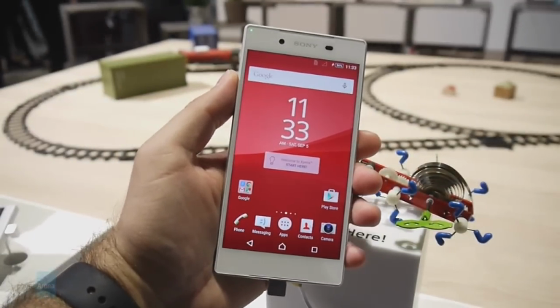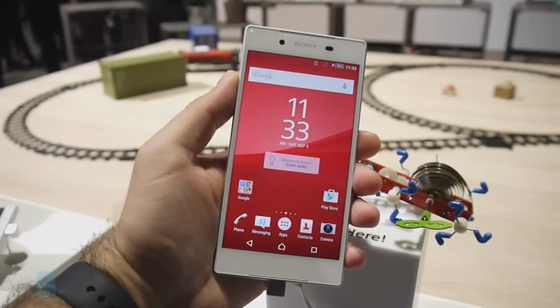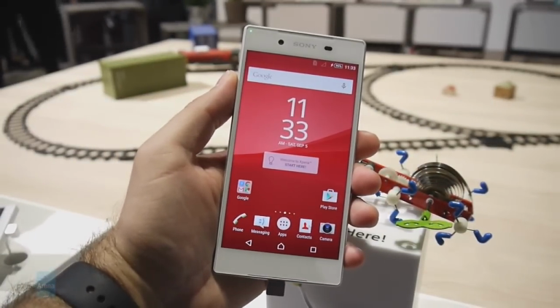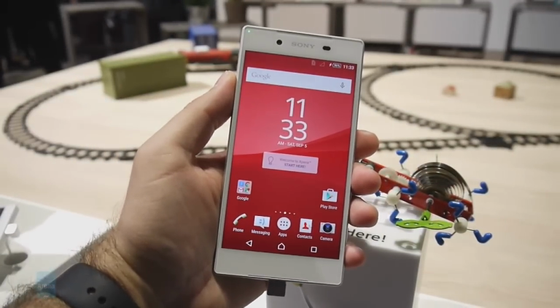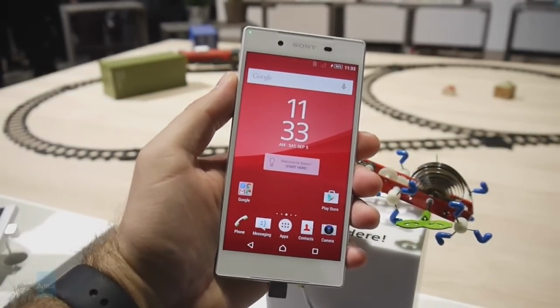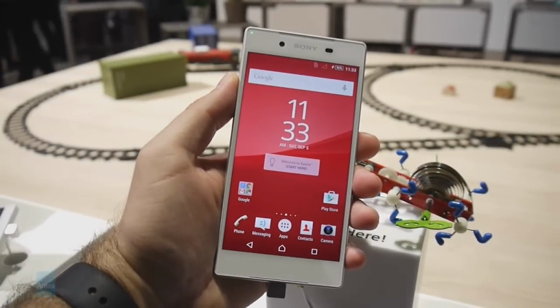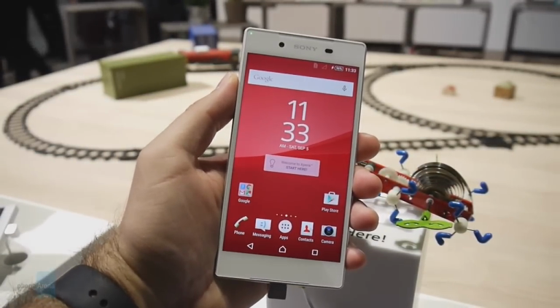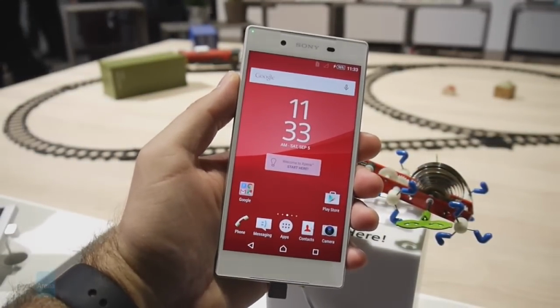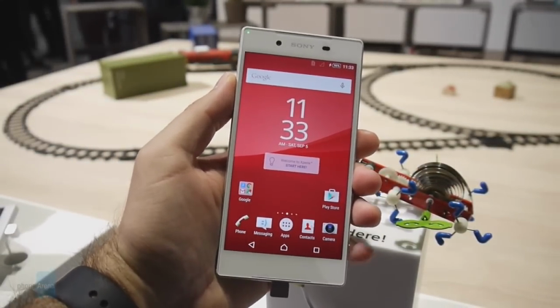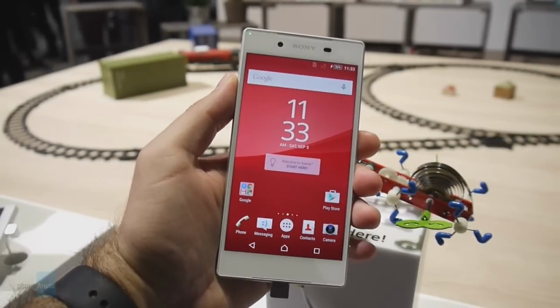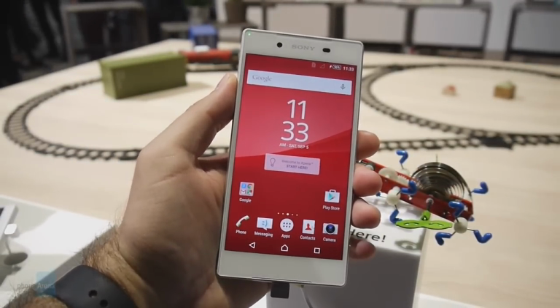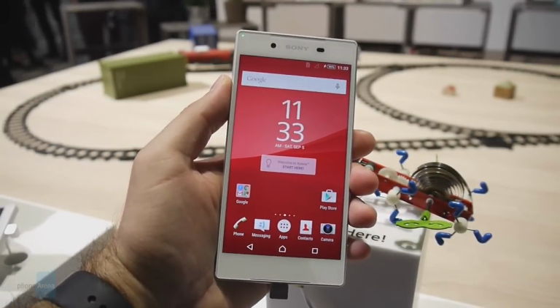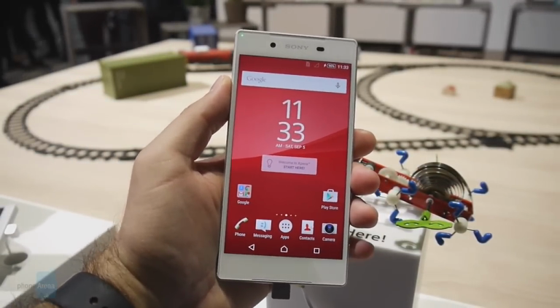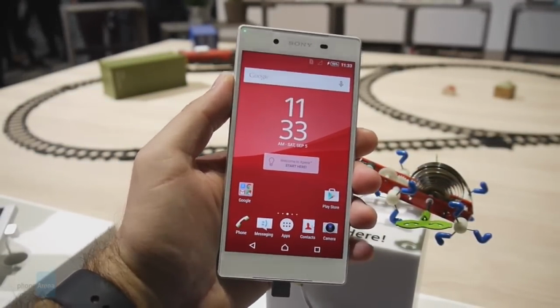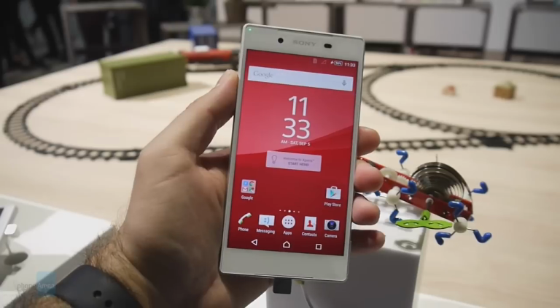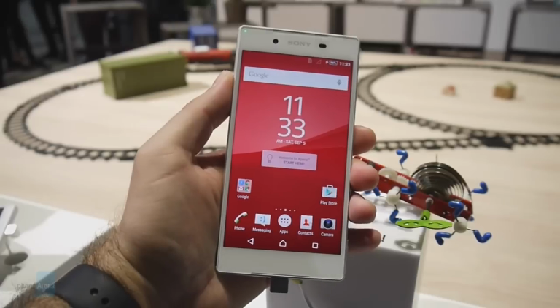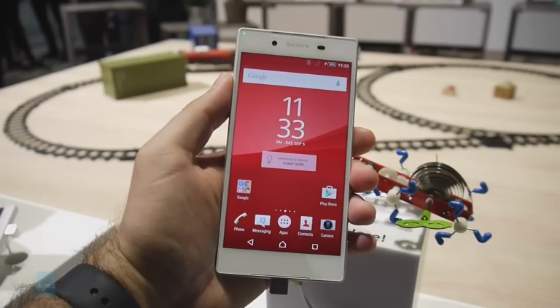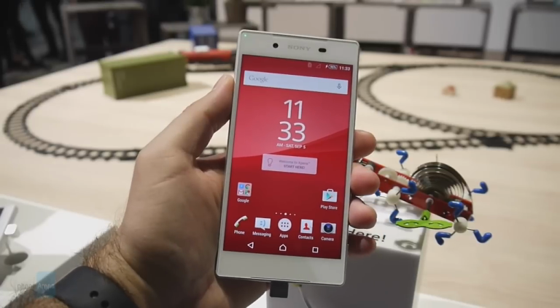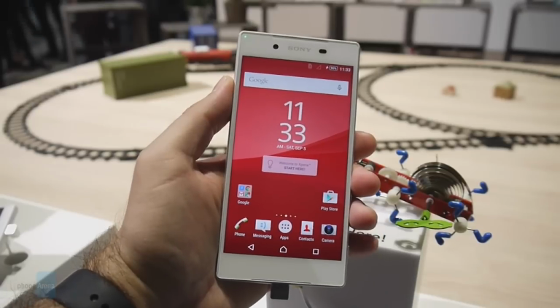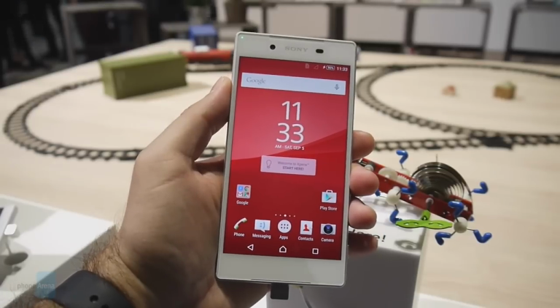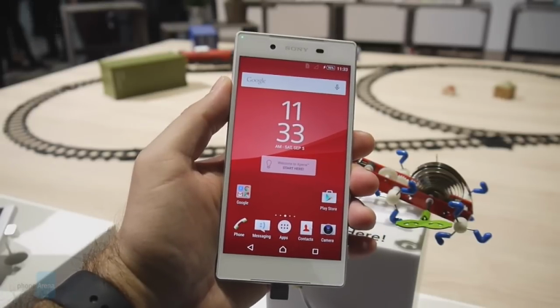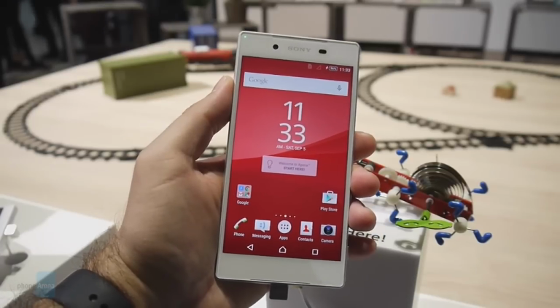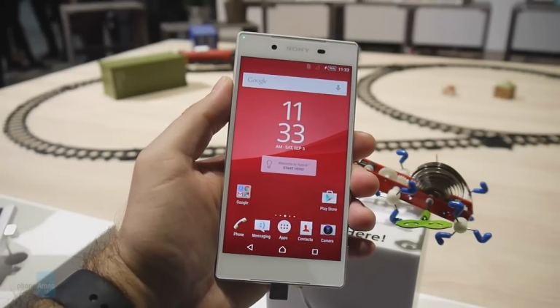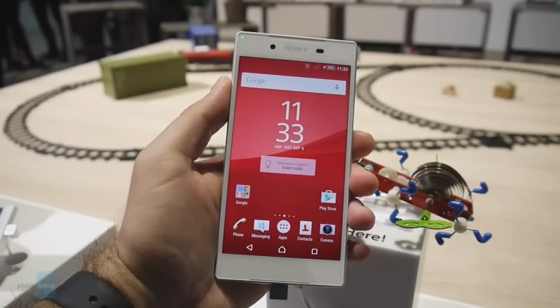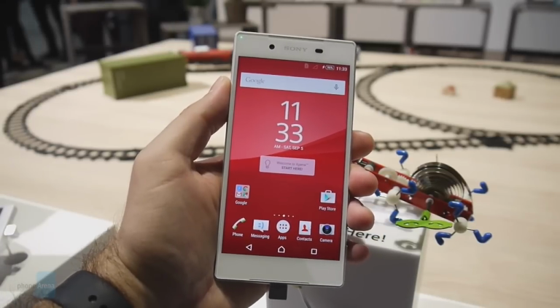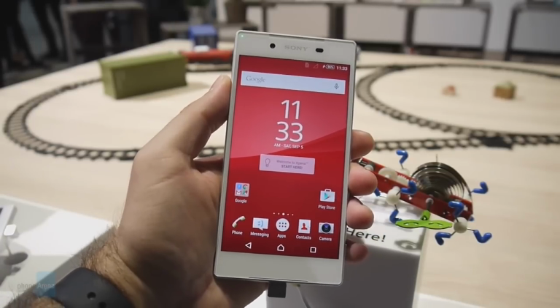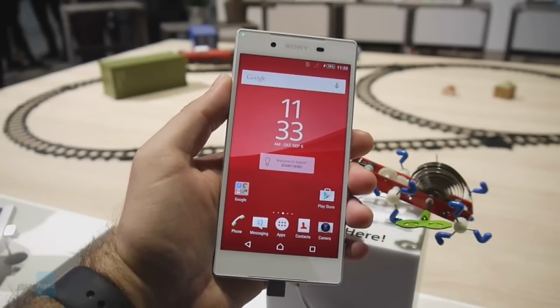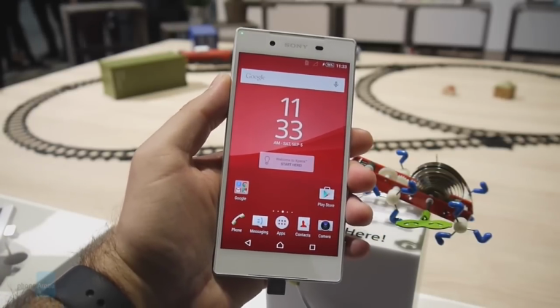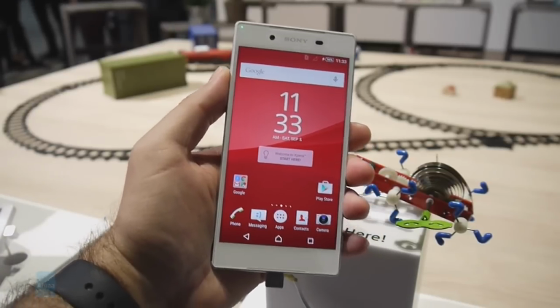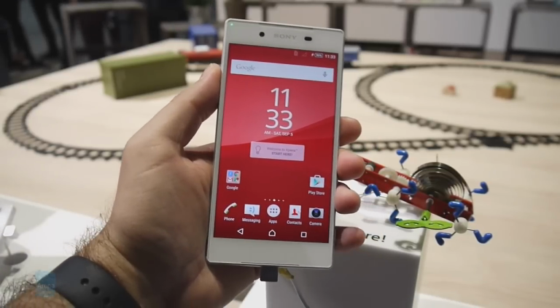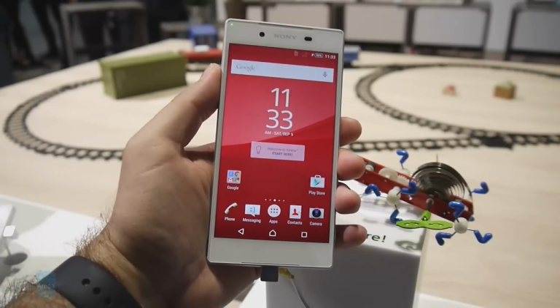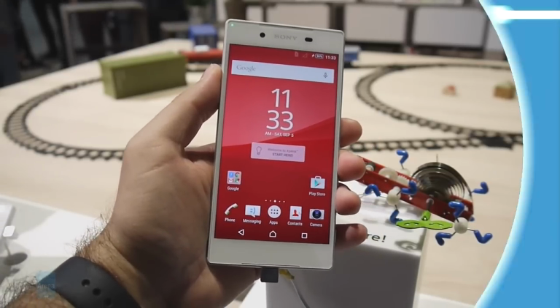For more details about this great promising smartphone, check out our website phonearena.com.